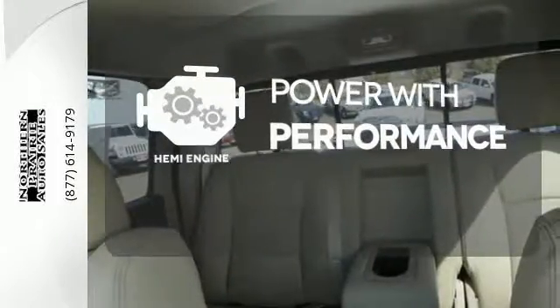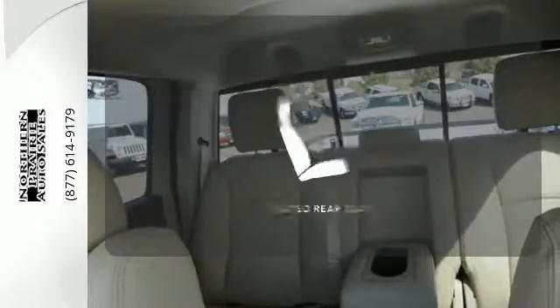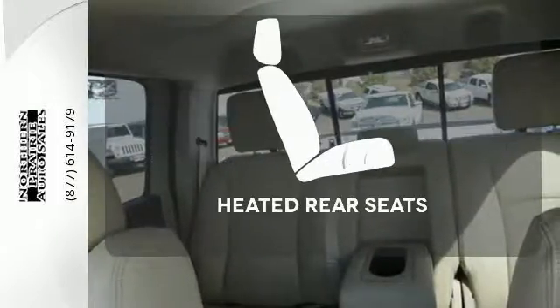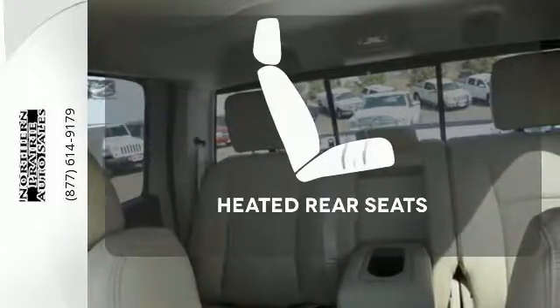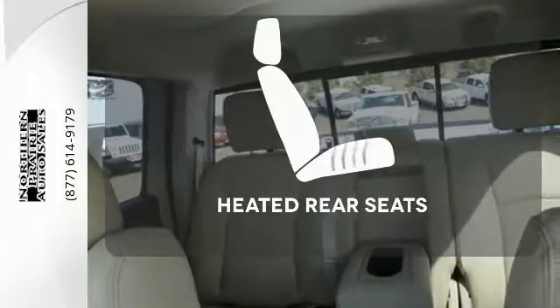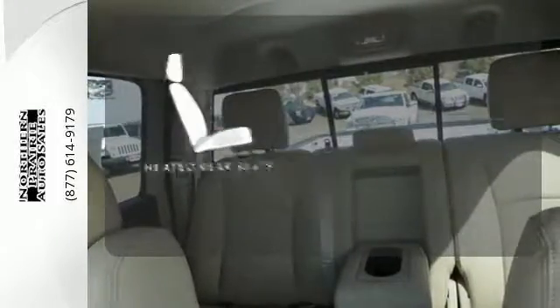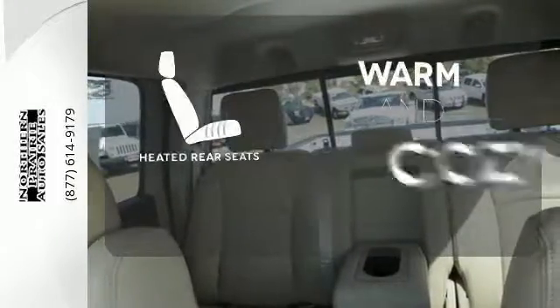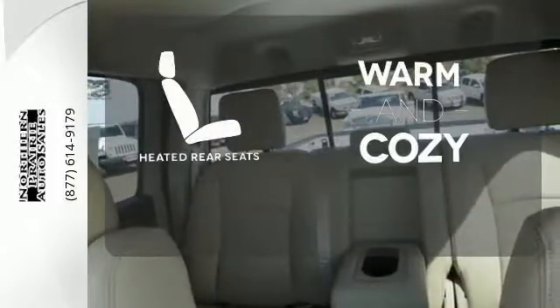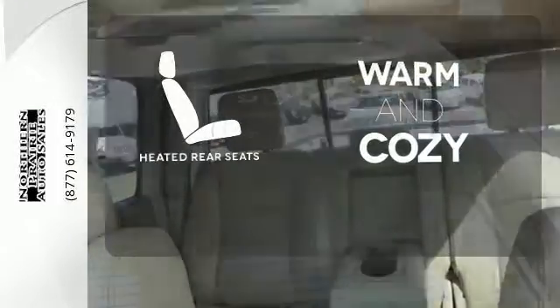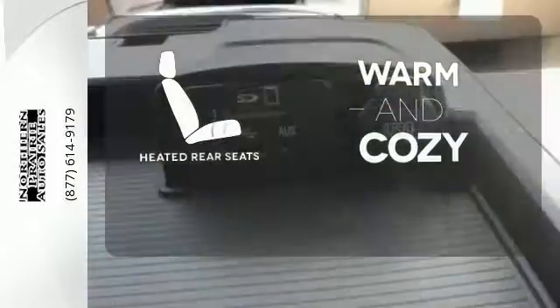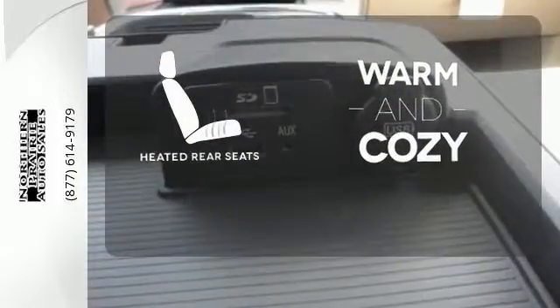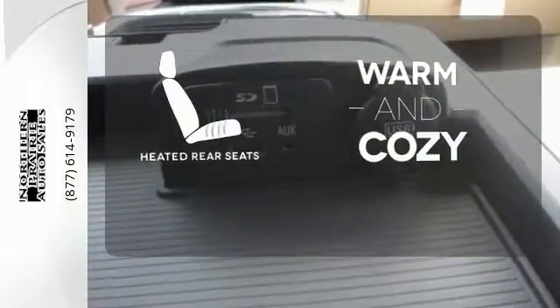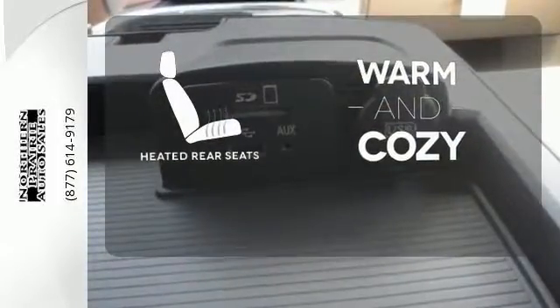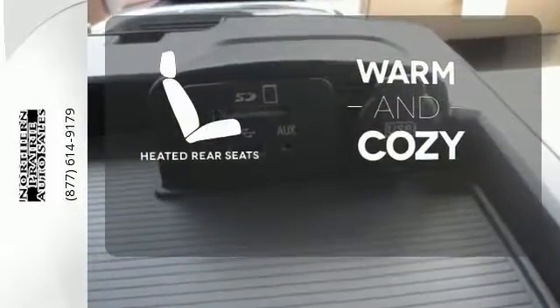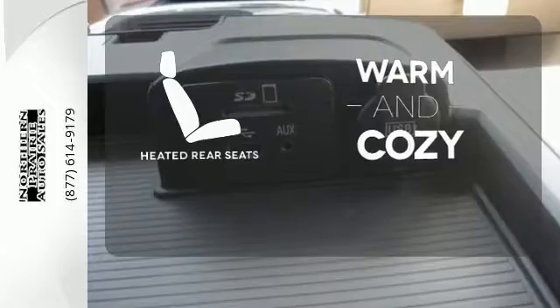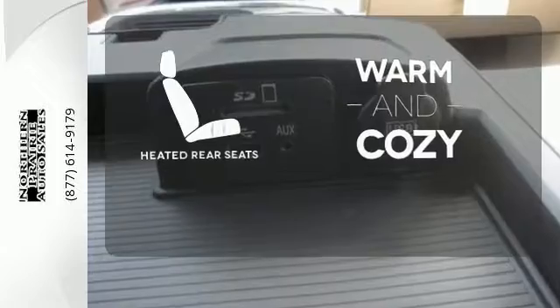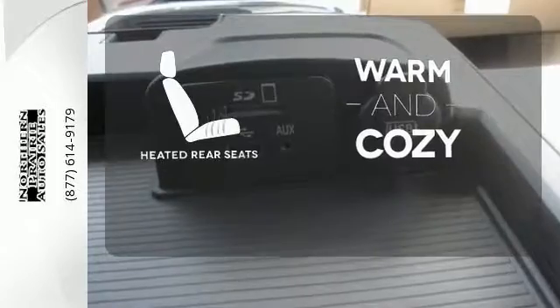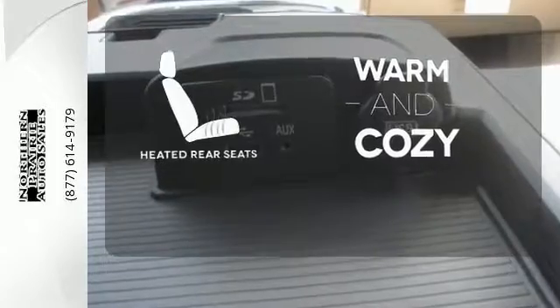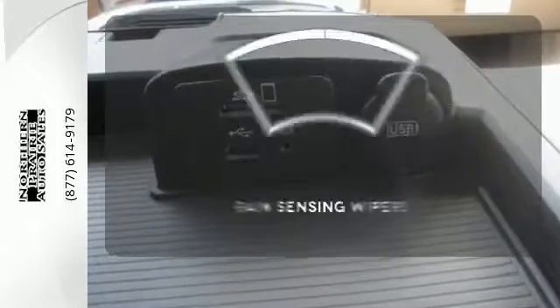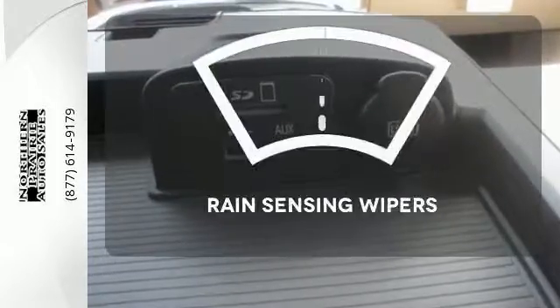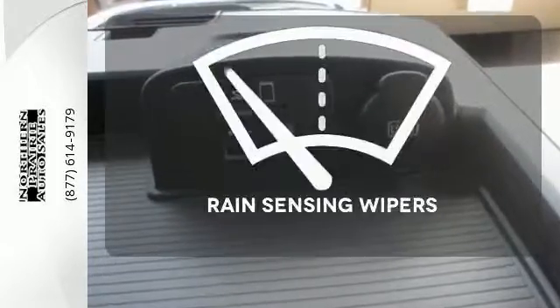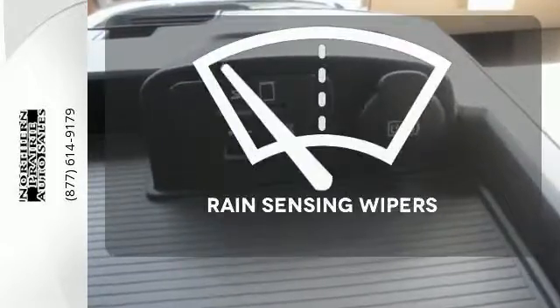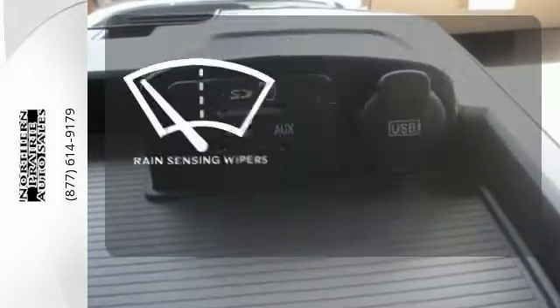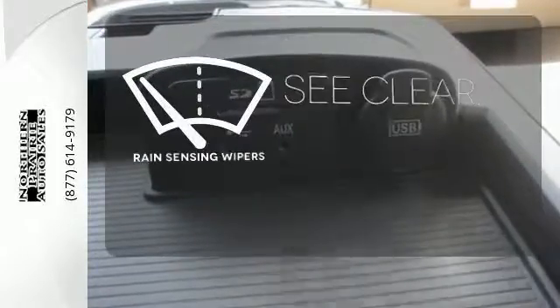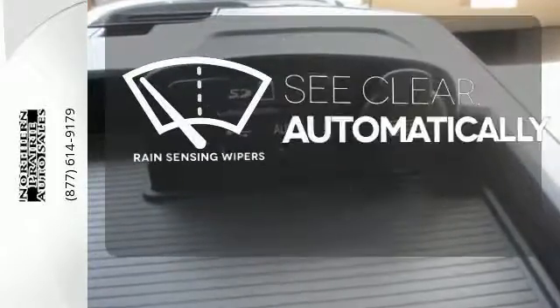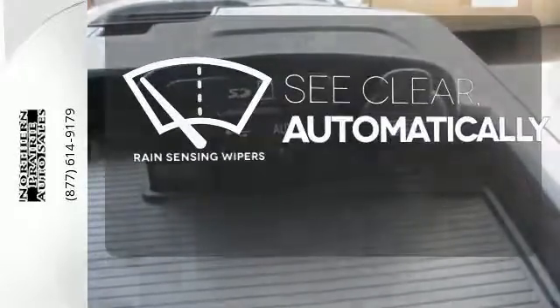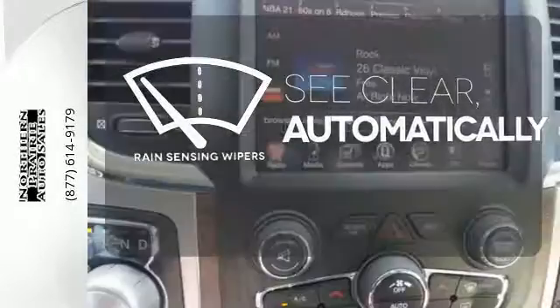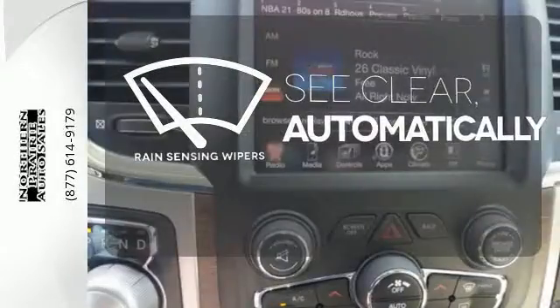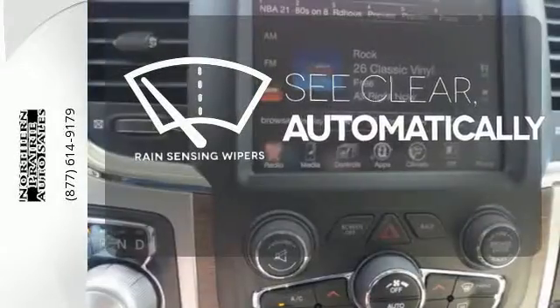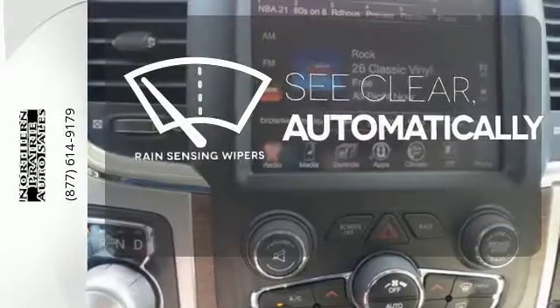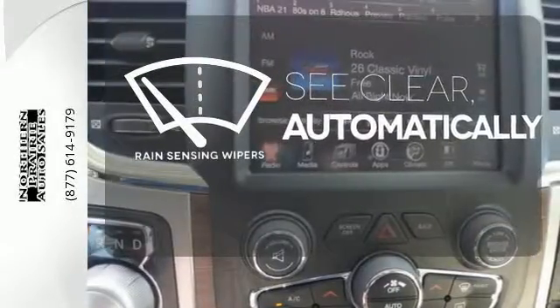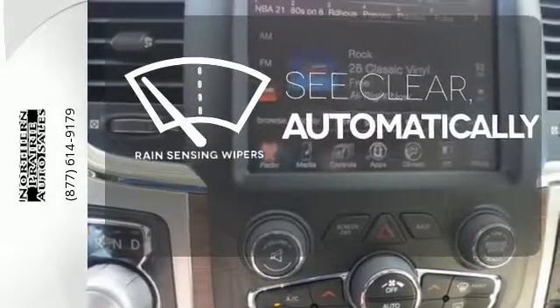Your passengers will be wrapped in comfort with the heated rear seats. The rain-sensing wipers remove rain, snow, or debris automatically.